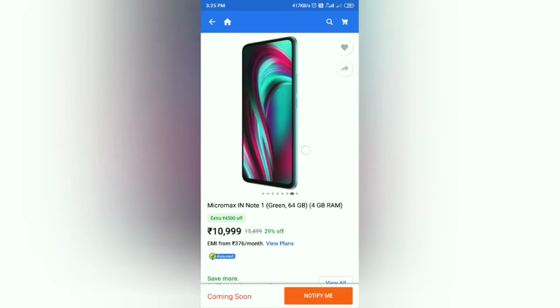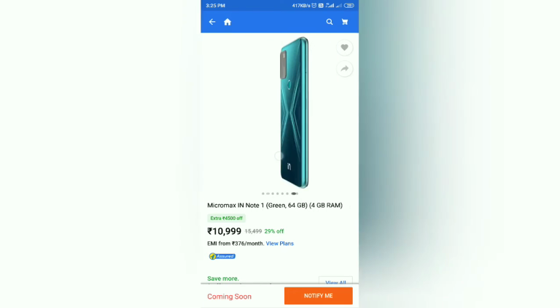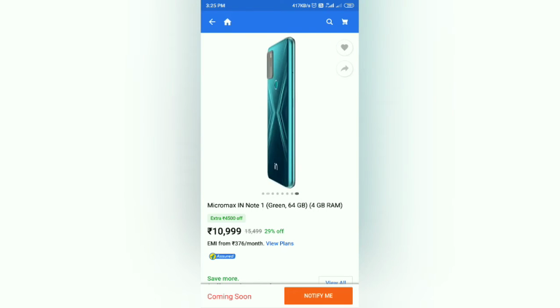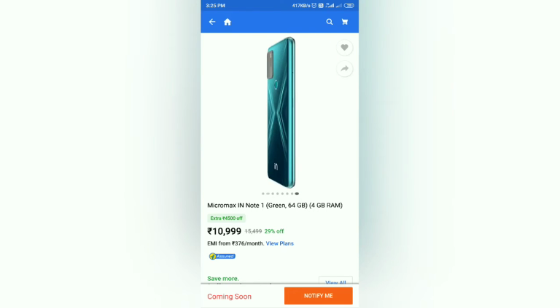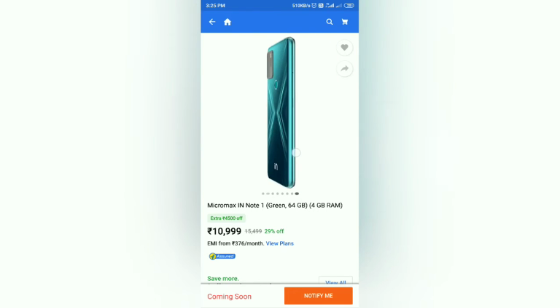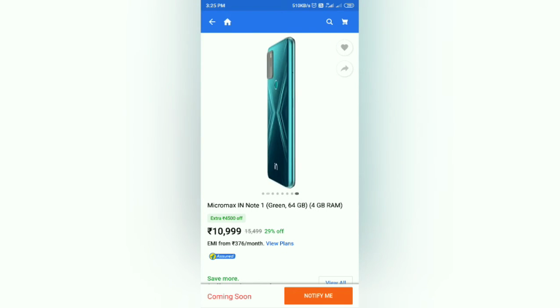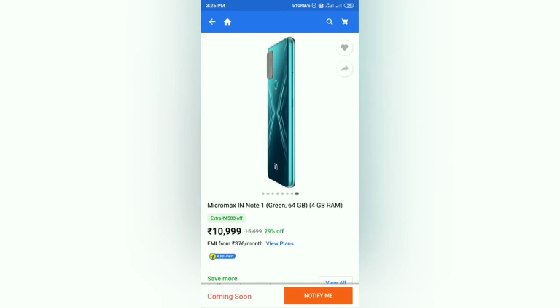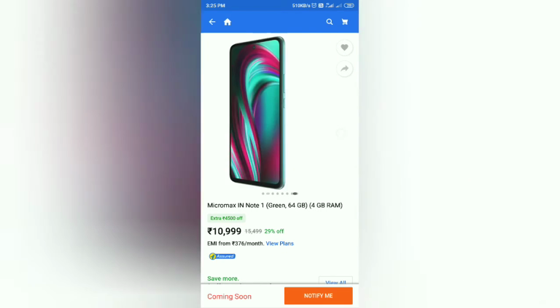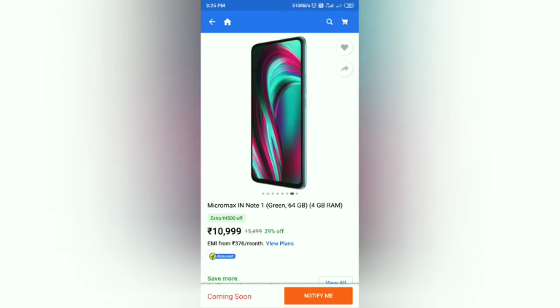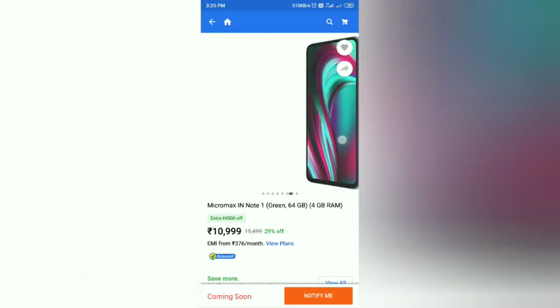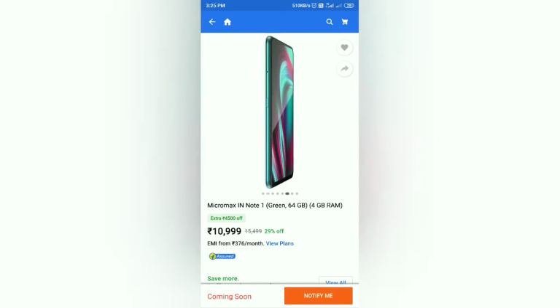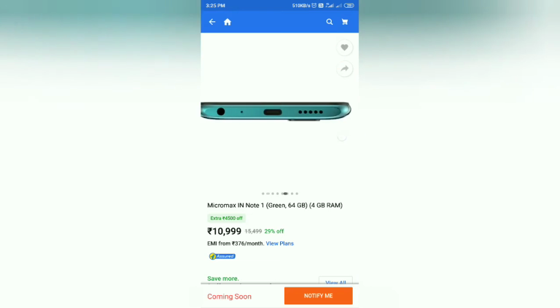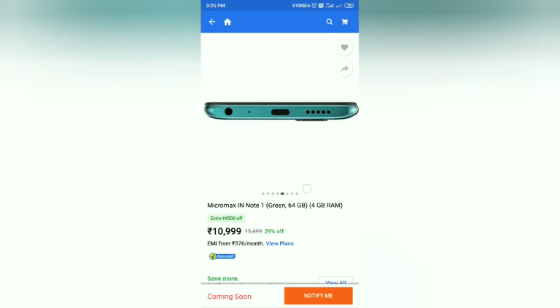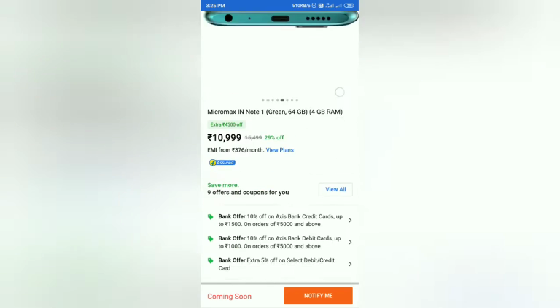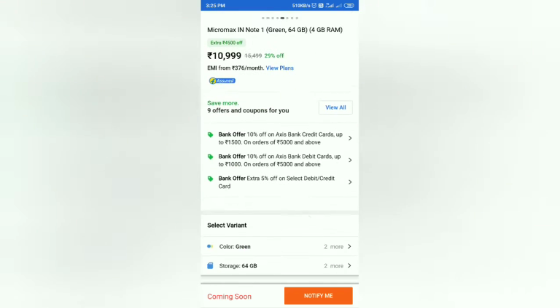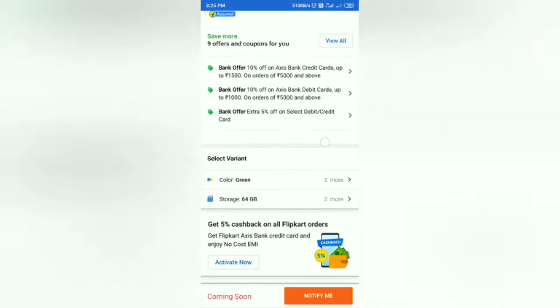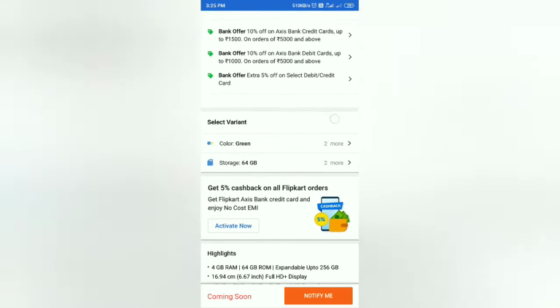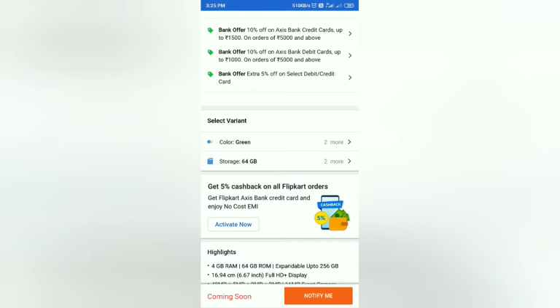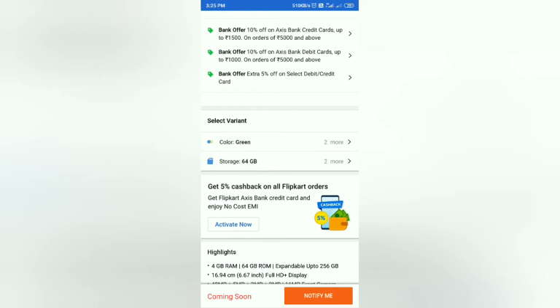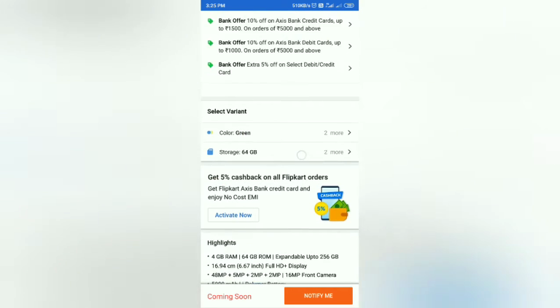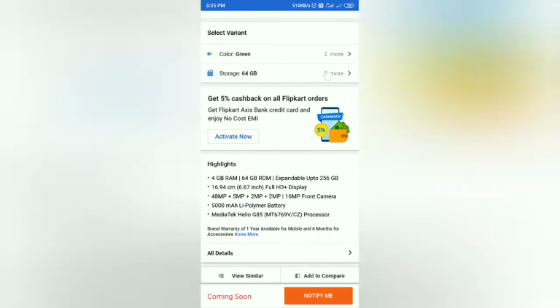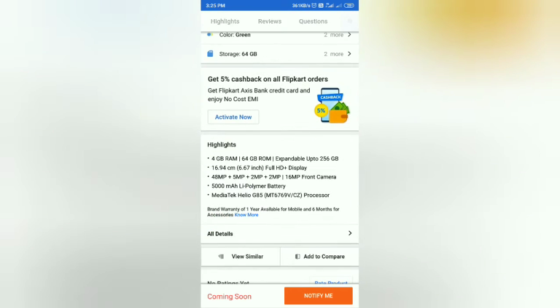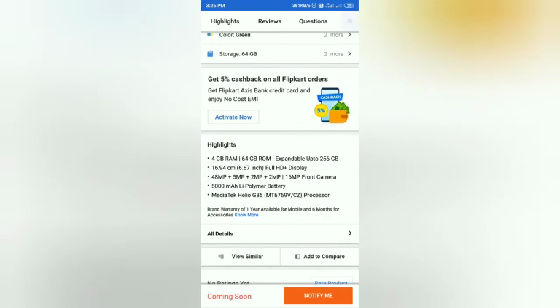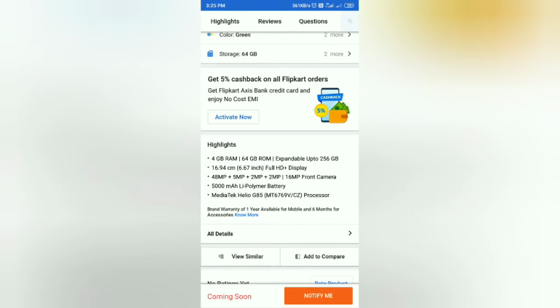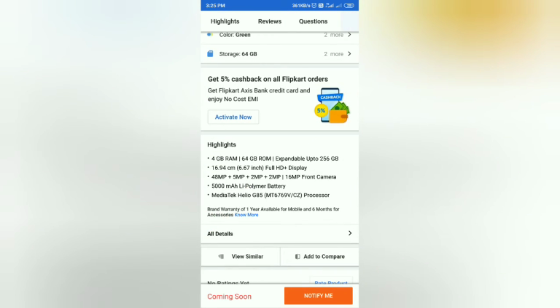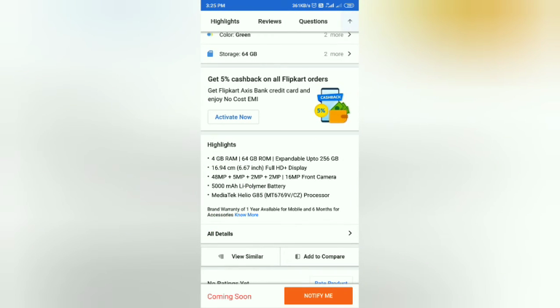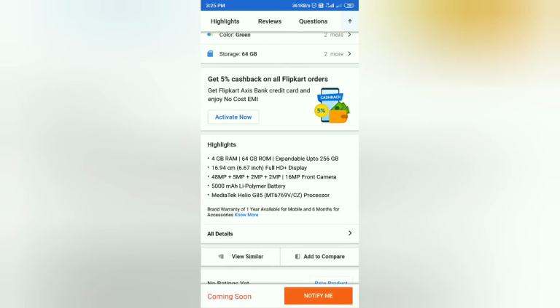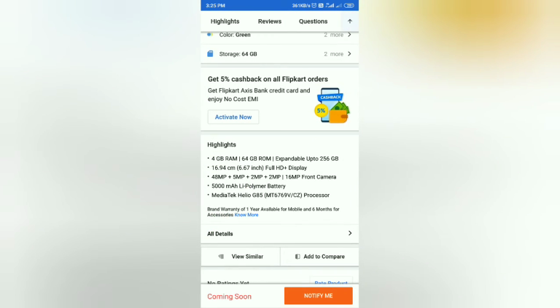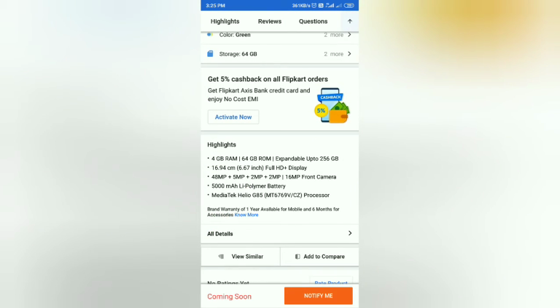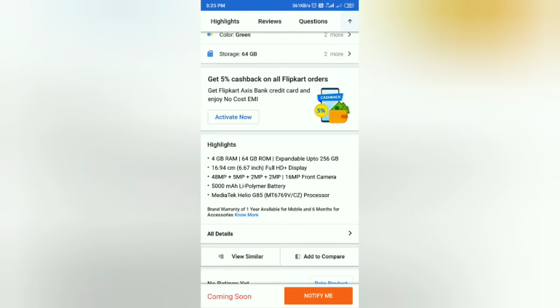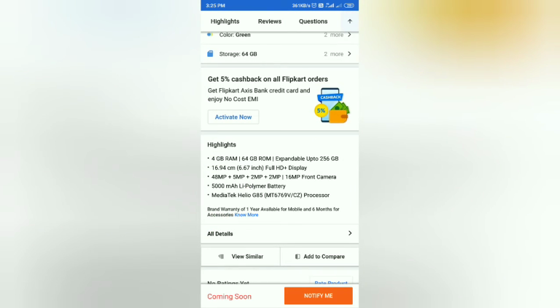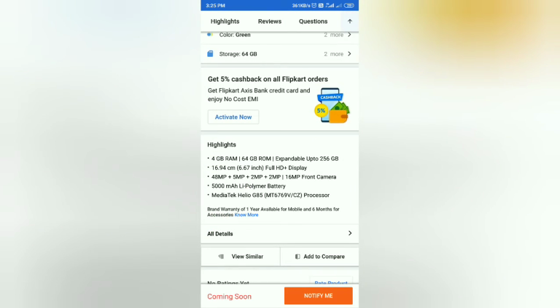The phone comes in 4GB RAM and 64GB storage variants. The display is 6.67 inches featuring a punch hole design.